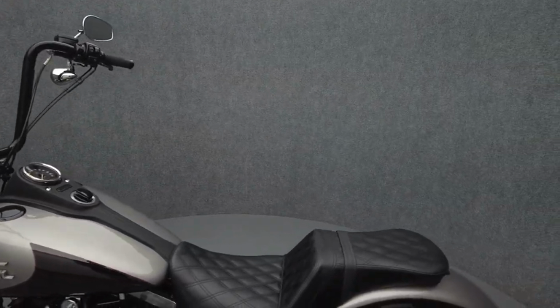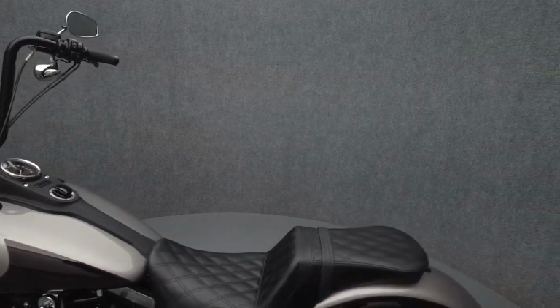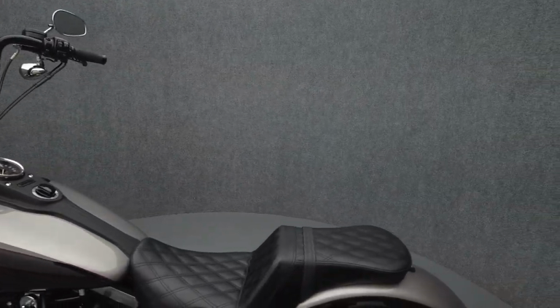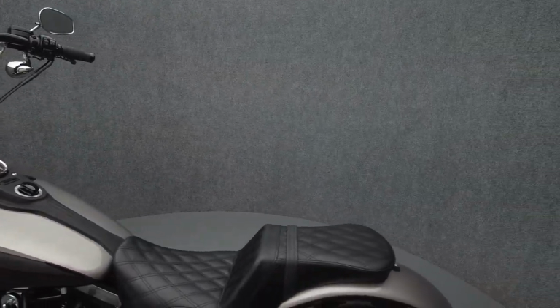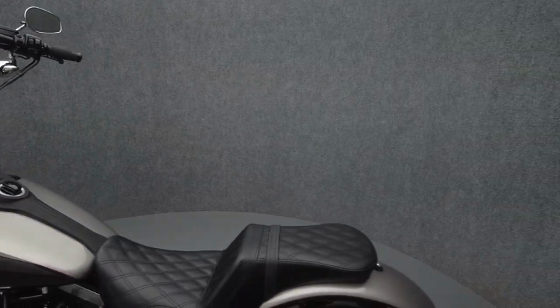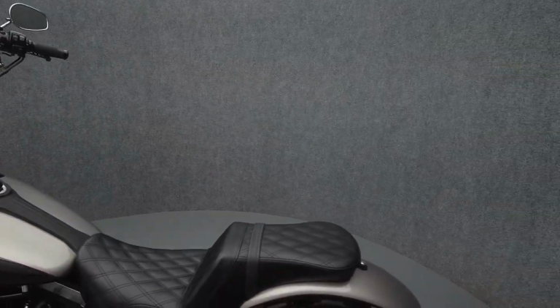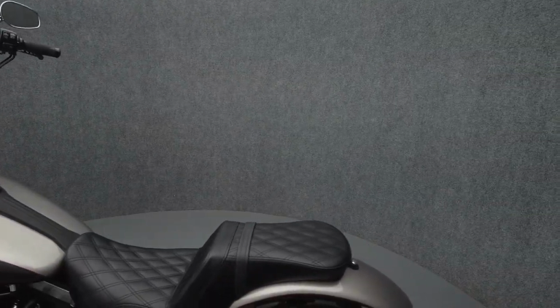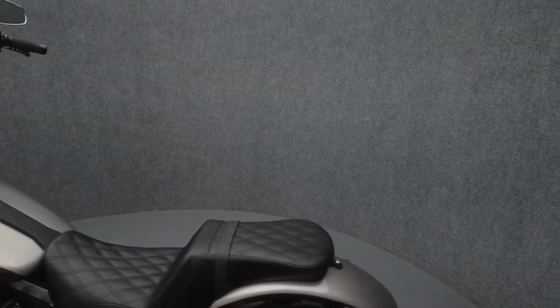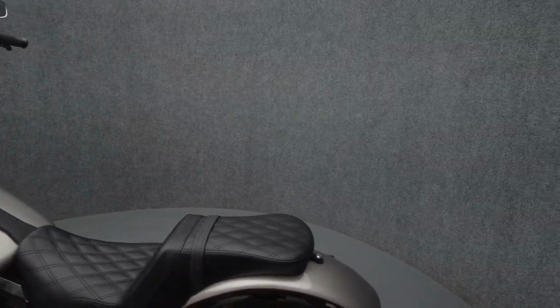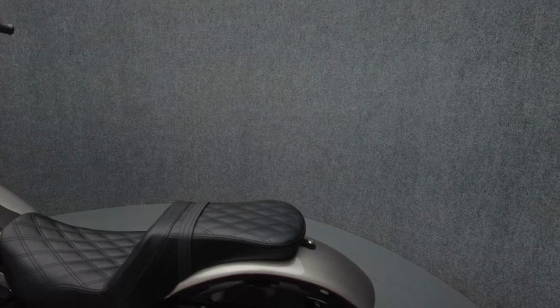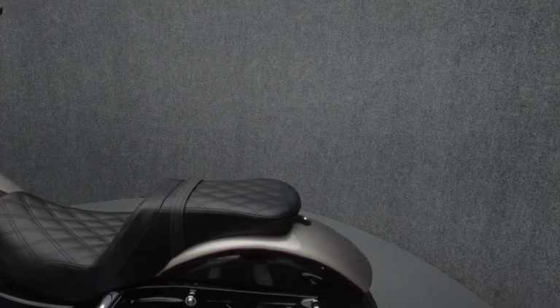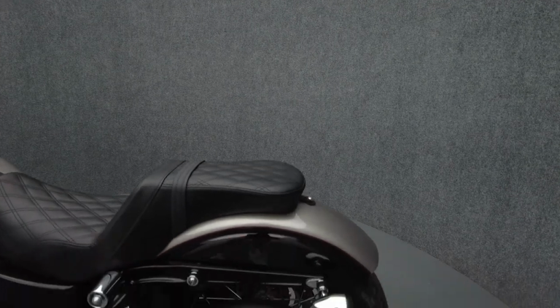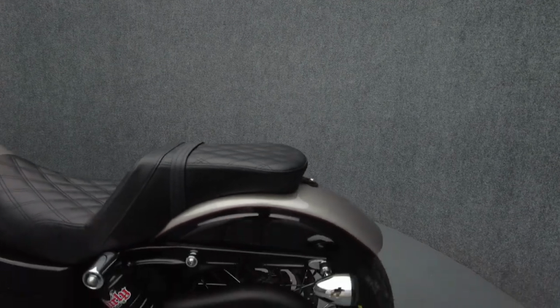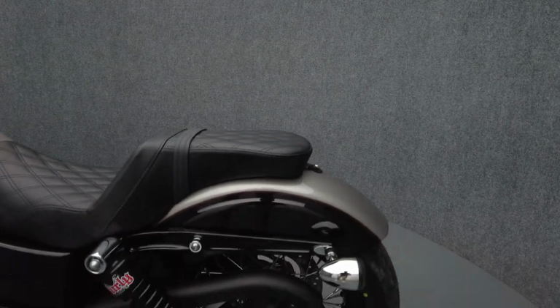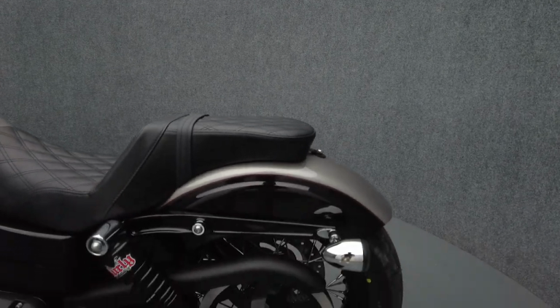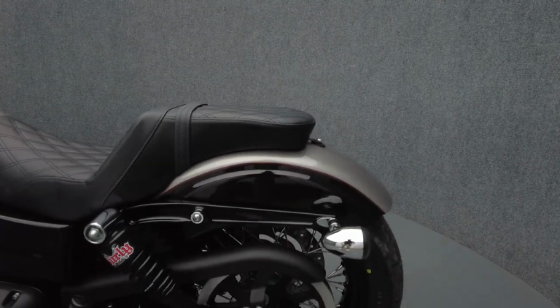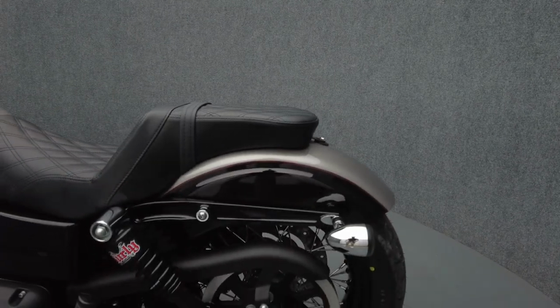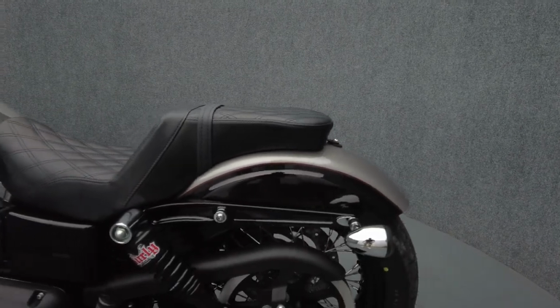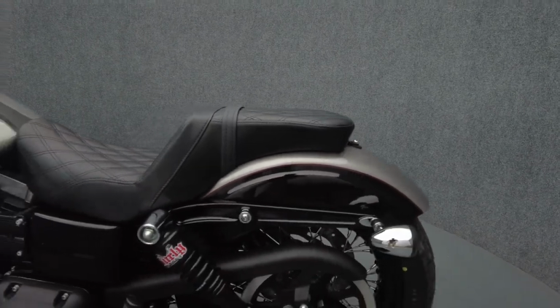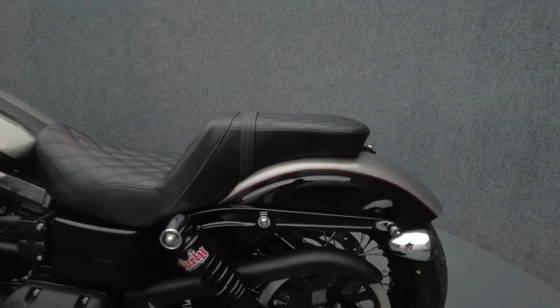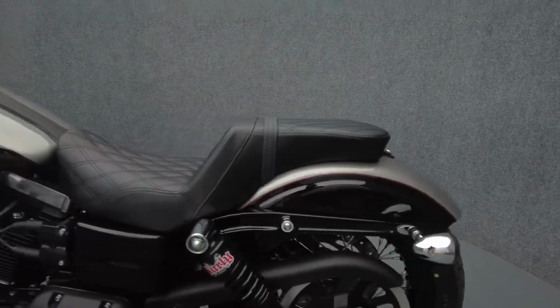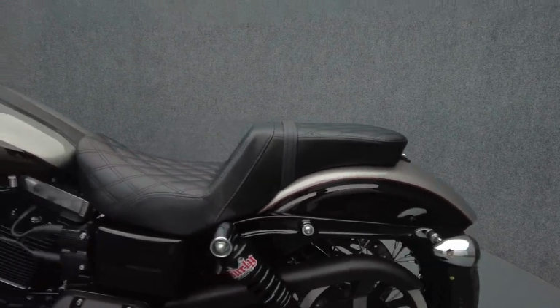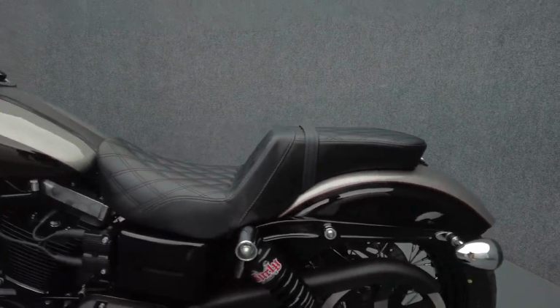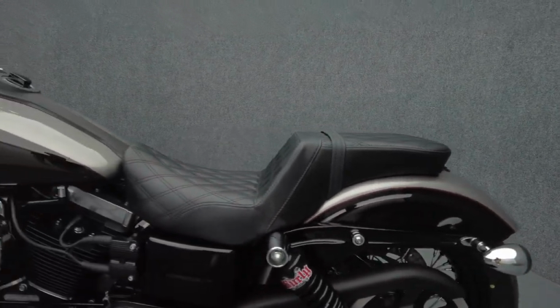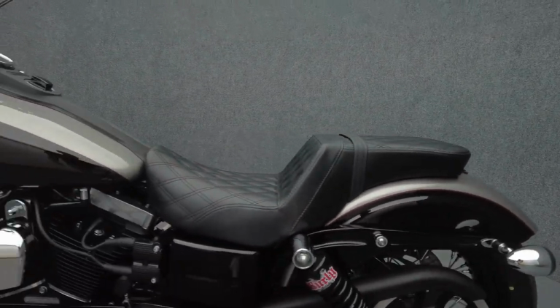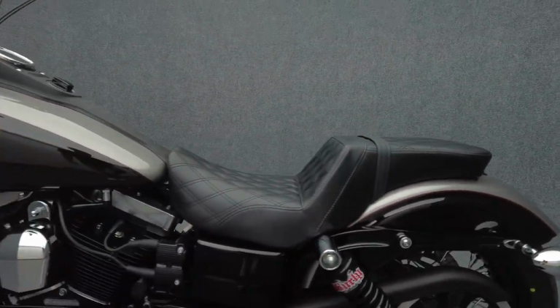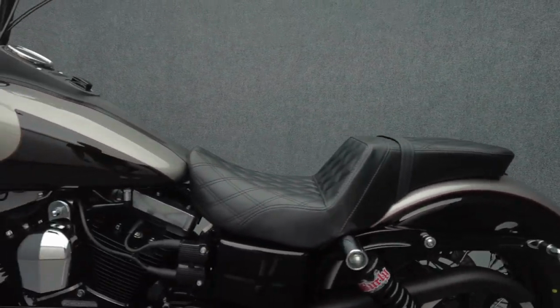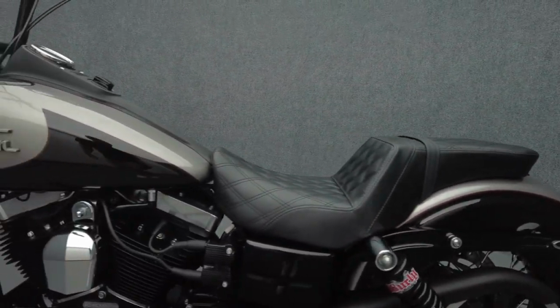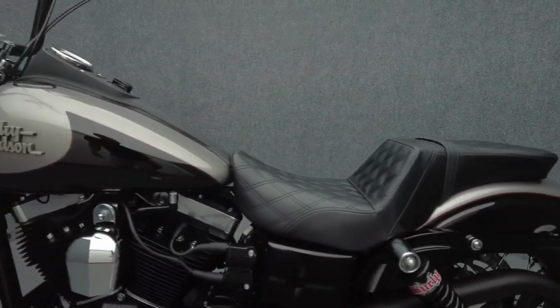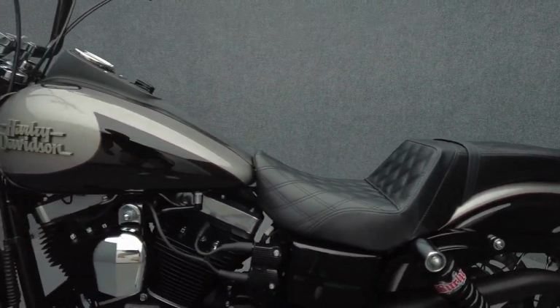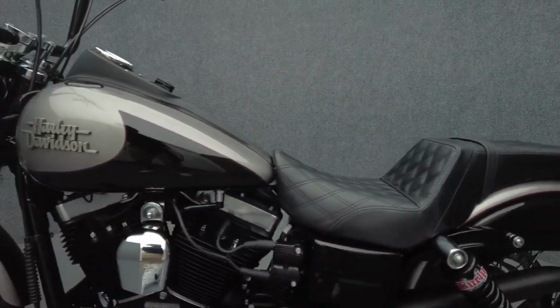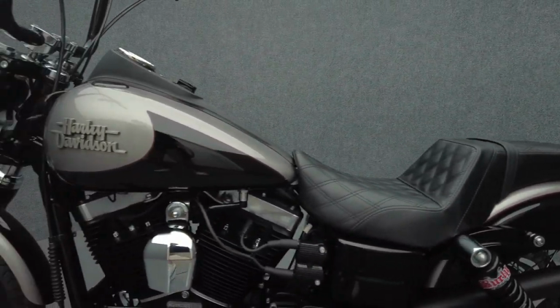To pass New Hampshire State inspection, this Street Bob will need an exhaust that meets DOT decibel requirements.